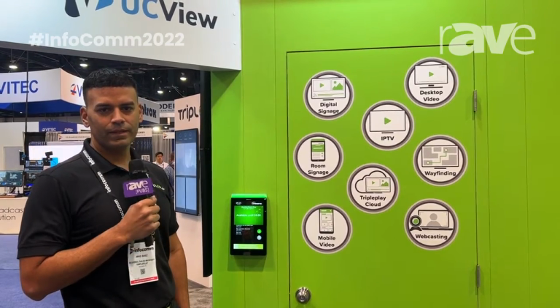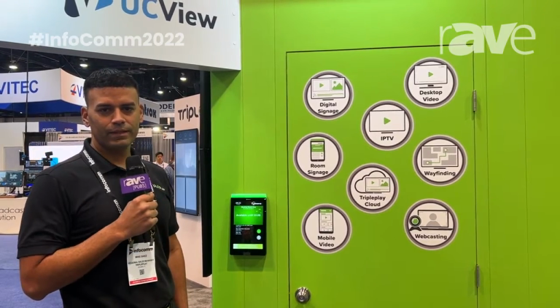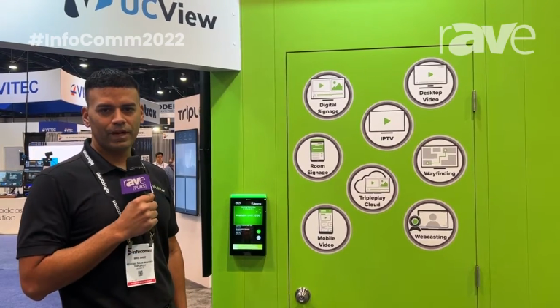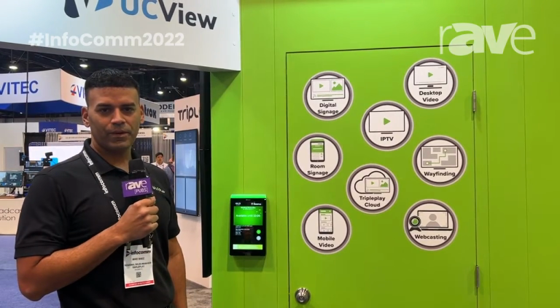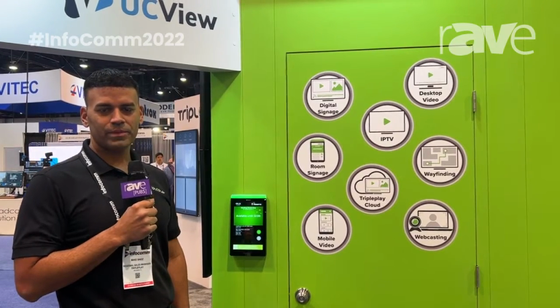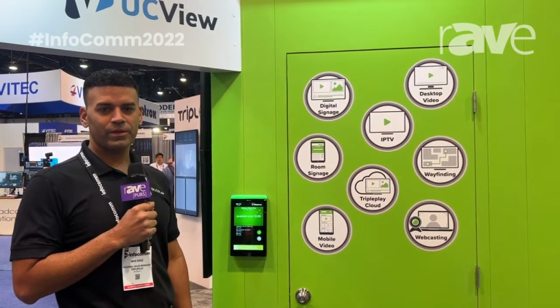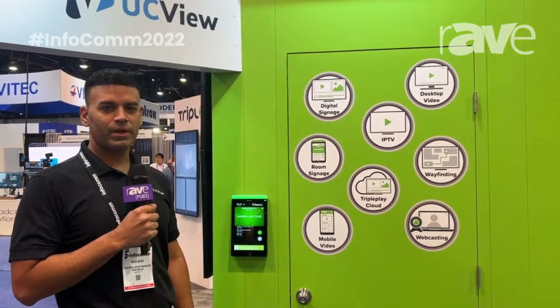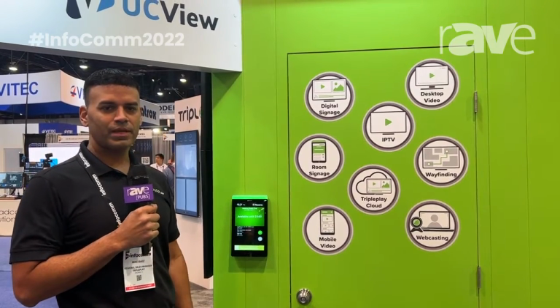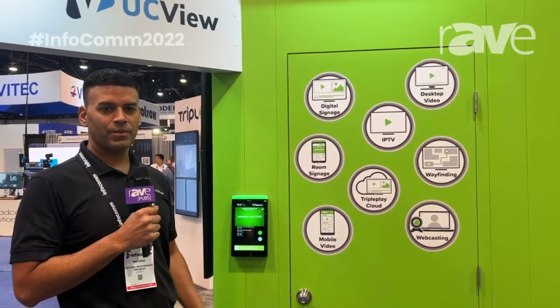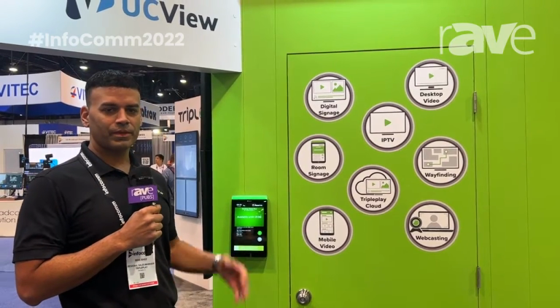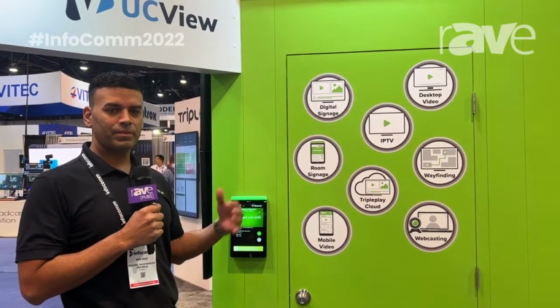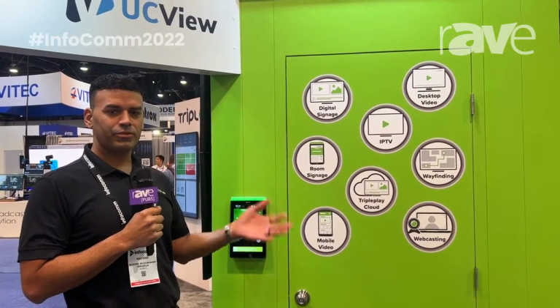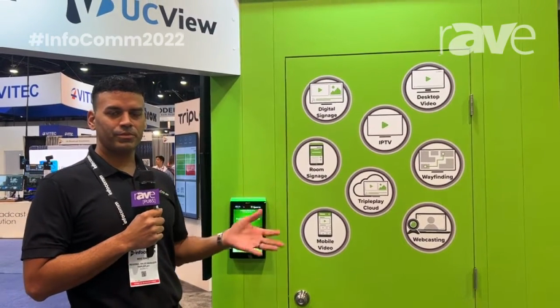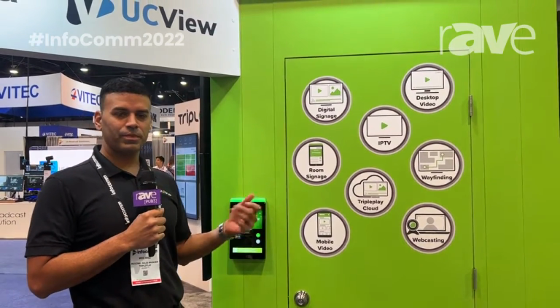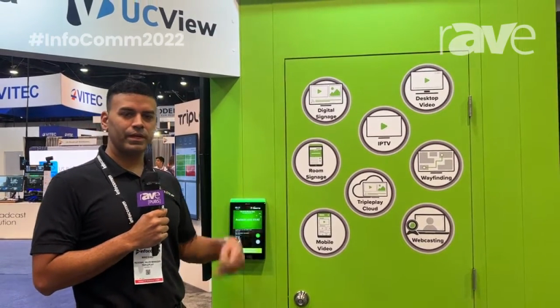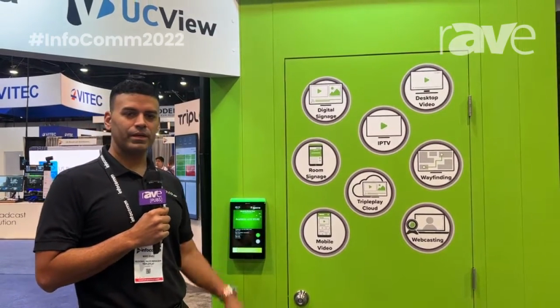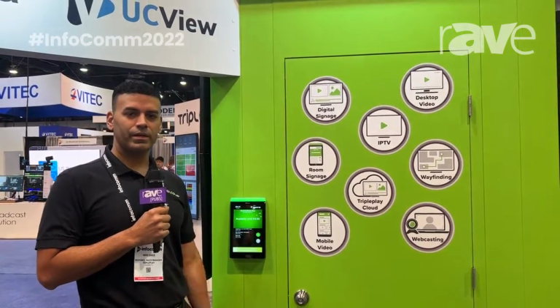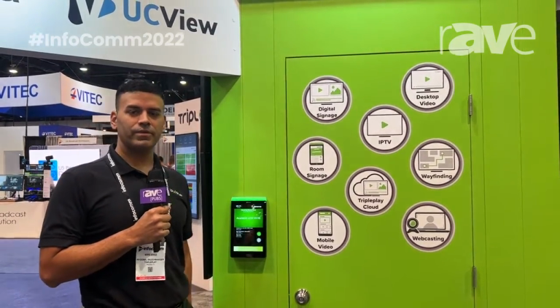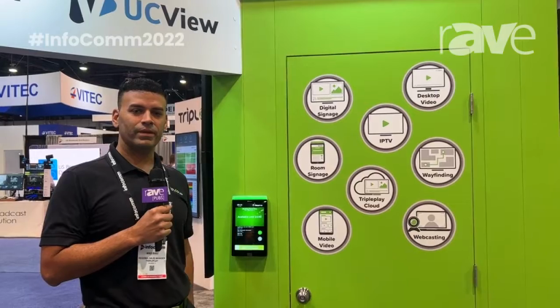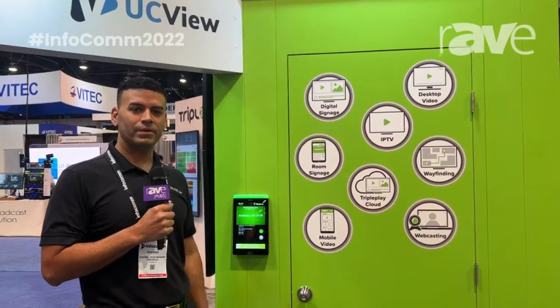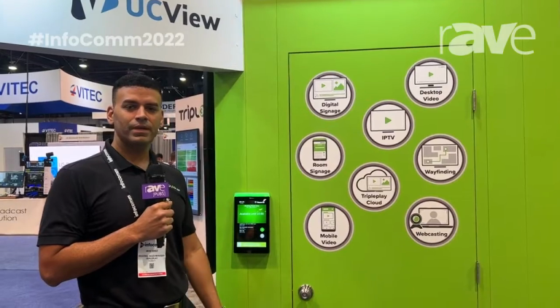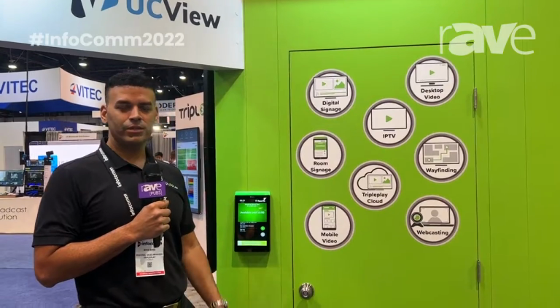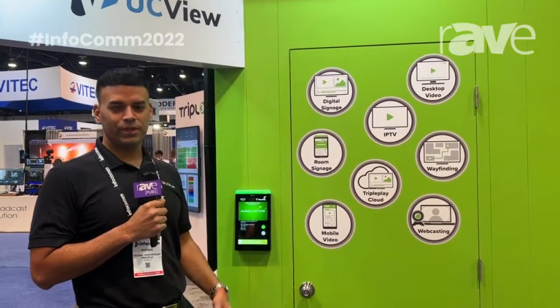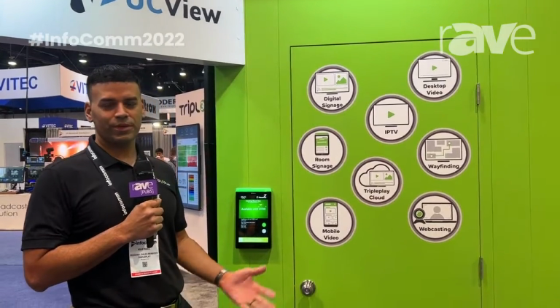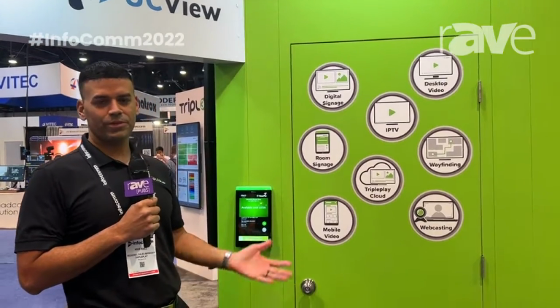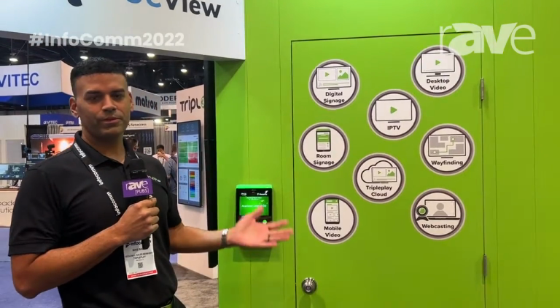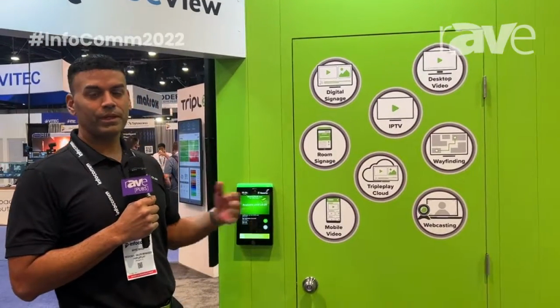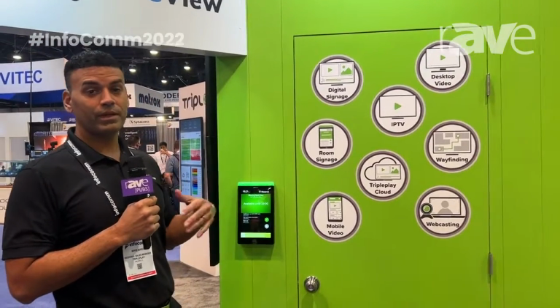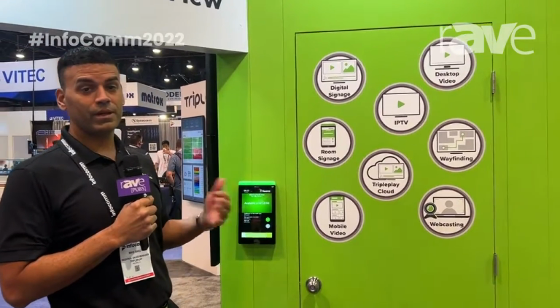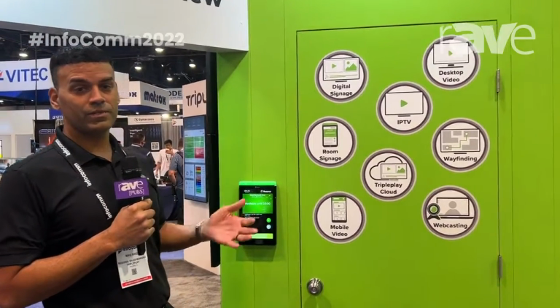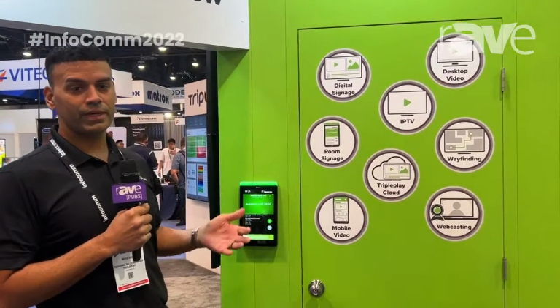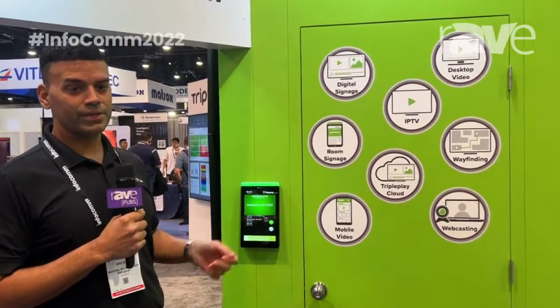Hi everyone. It's Michael Baez. I'm with the company TriplePlay here at Infocom 2022 in Las Vegas.